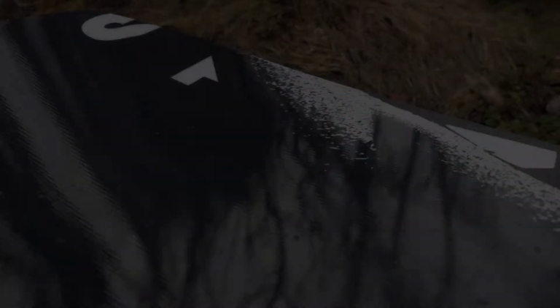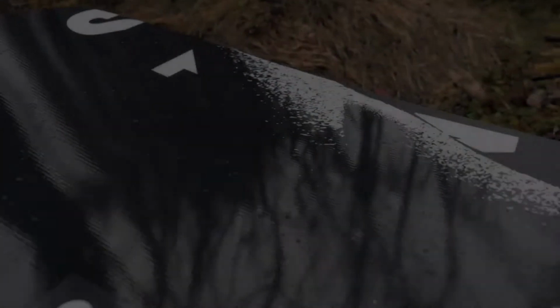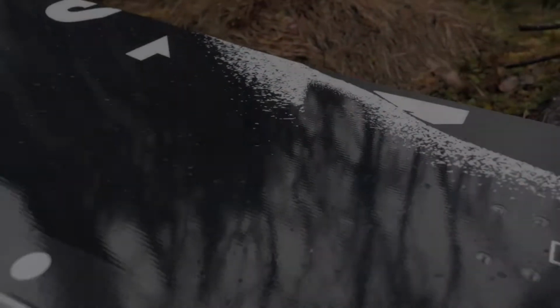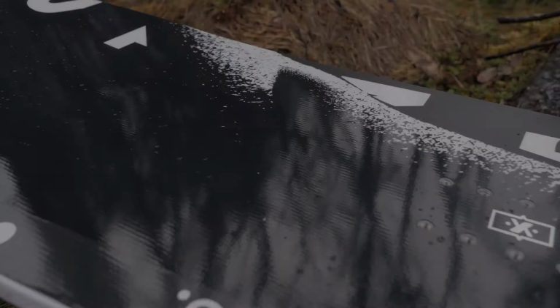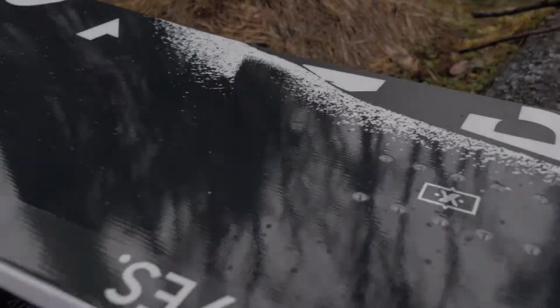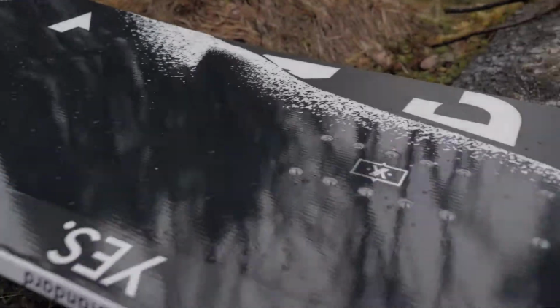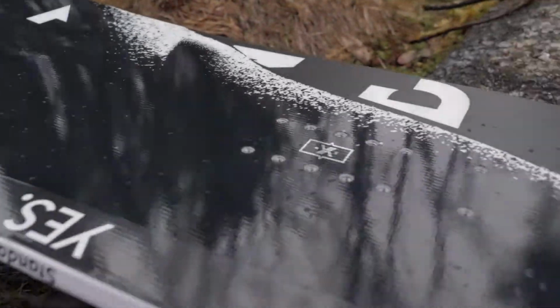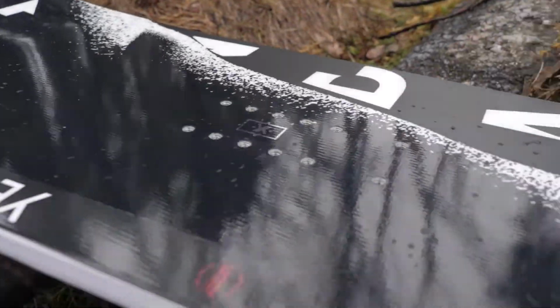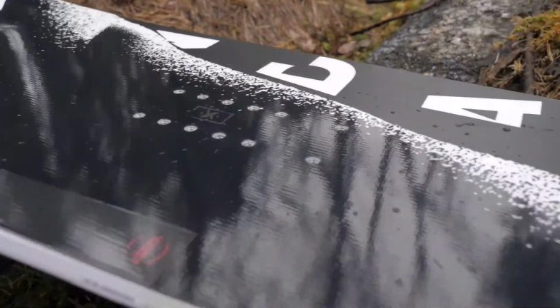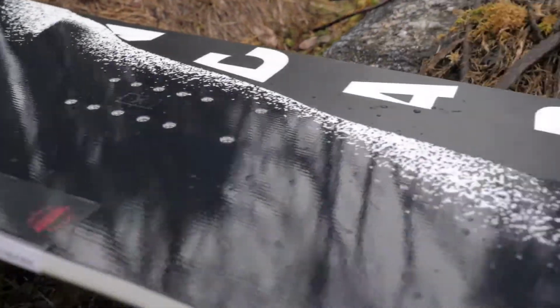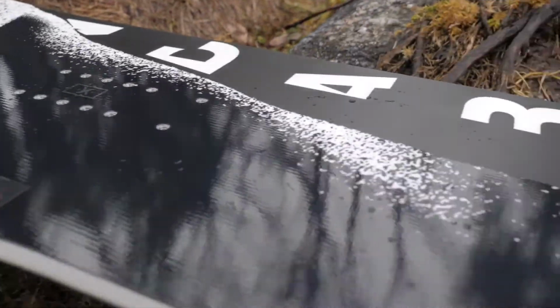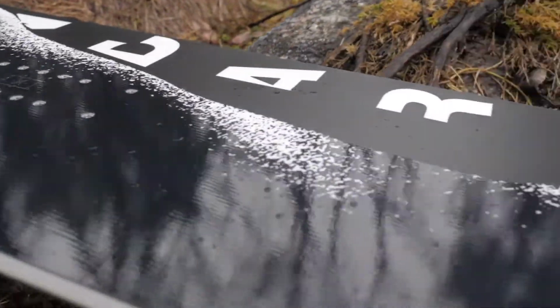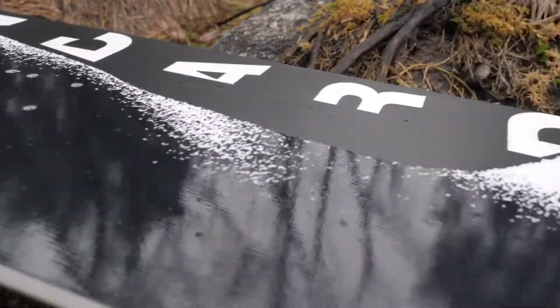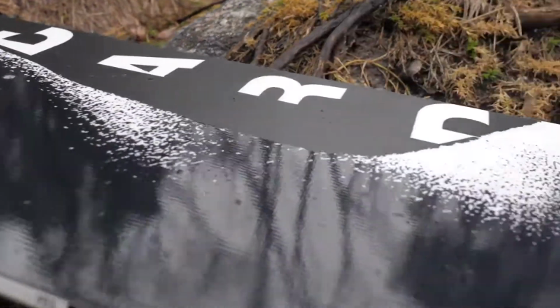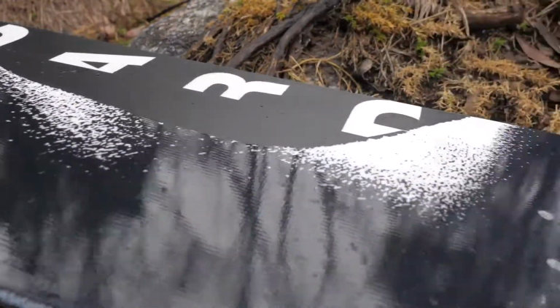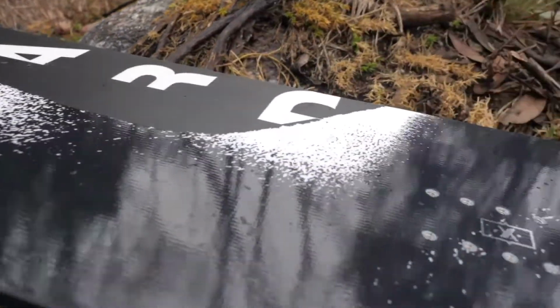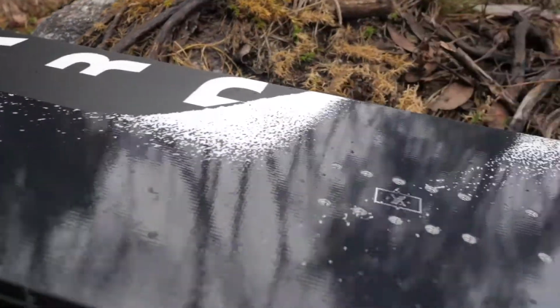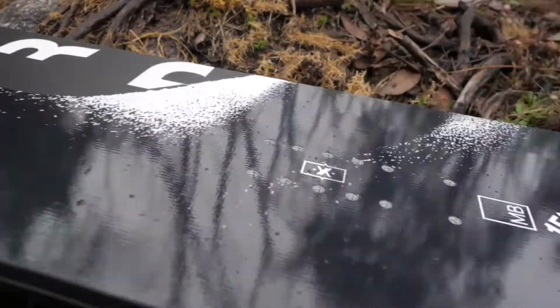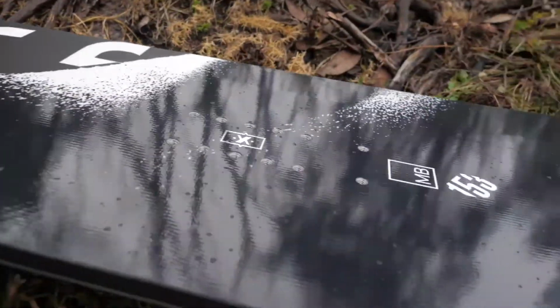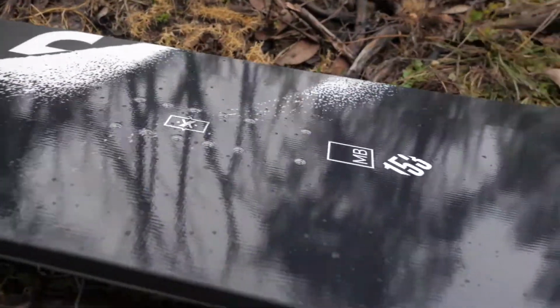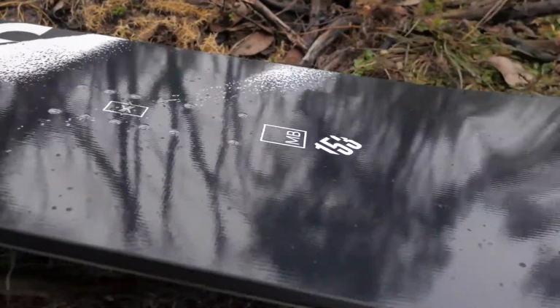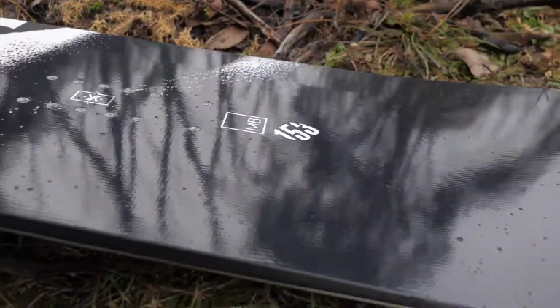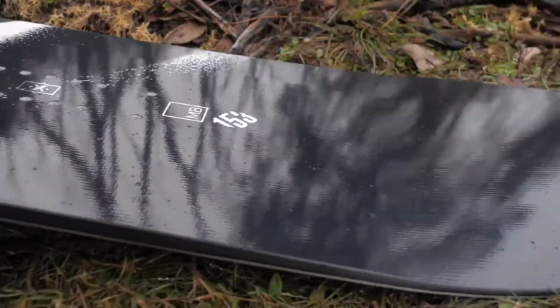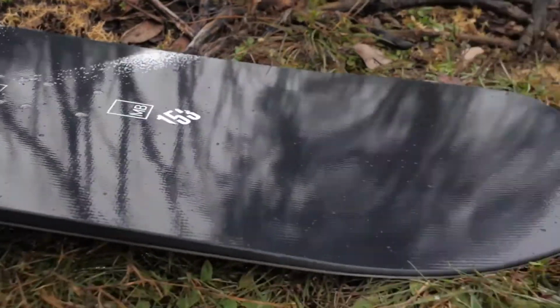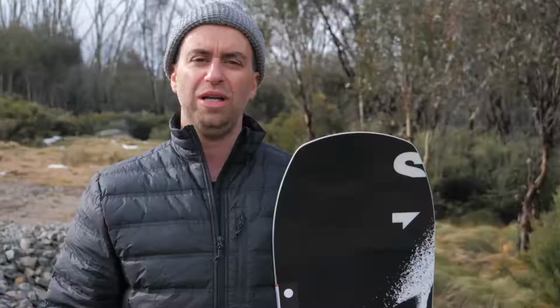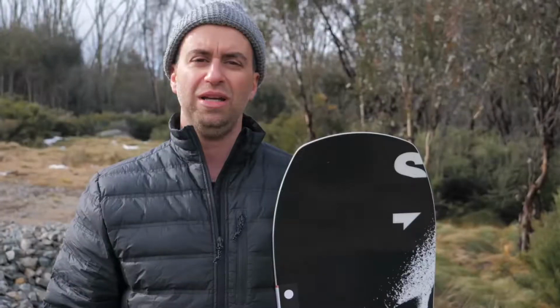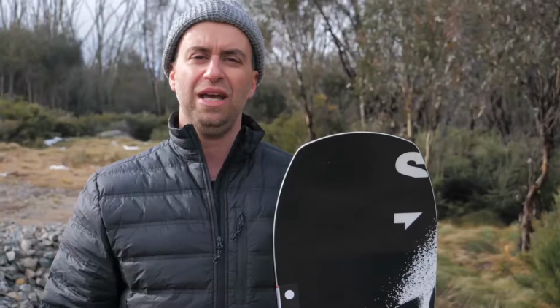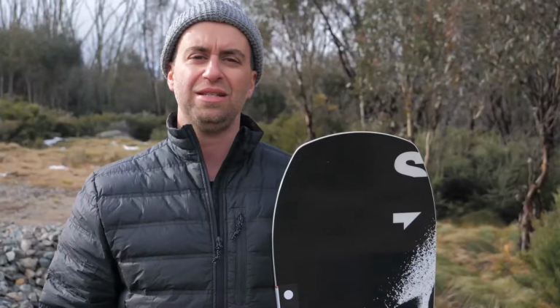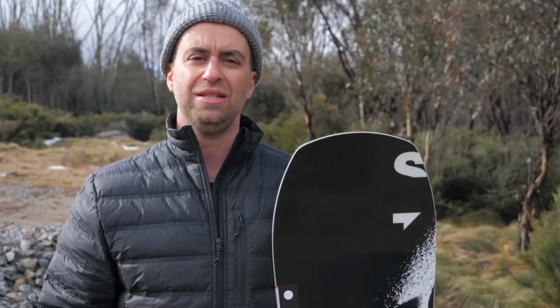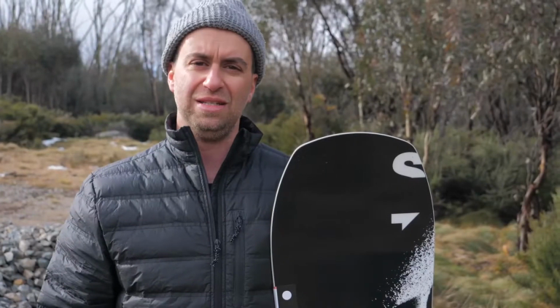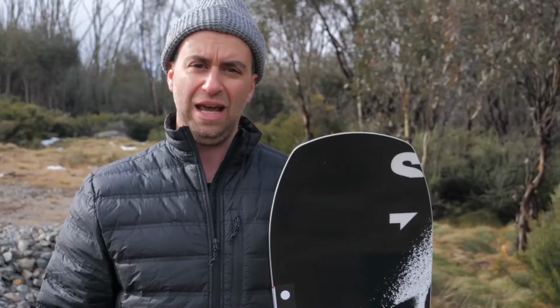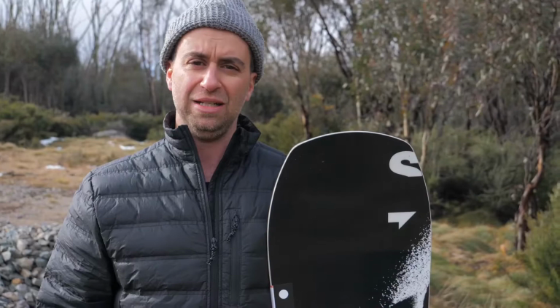What's up guys, I'm Amin from YES Snowboards here to tell you about the 2019-20 YES Standard.